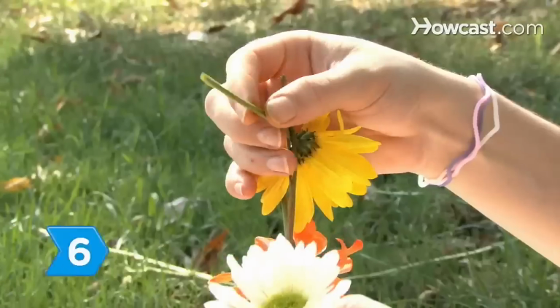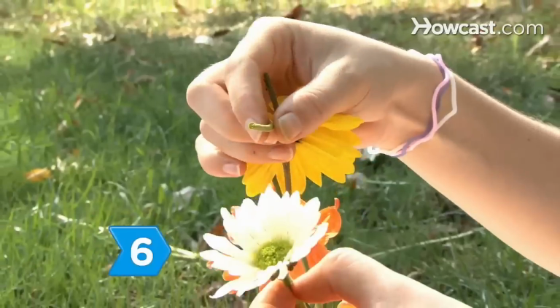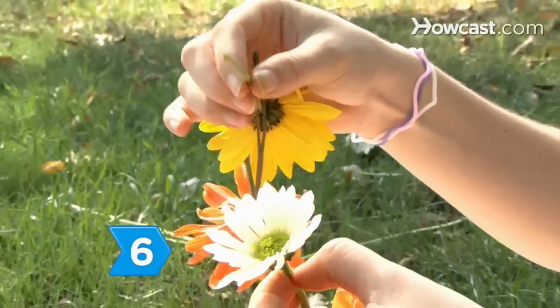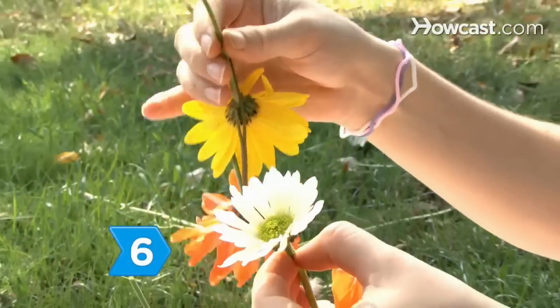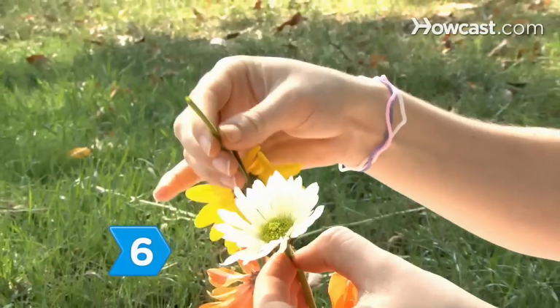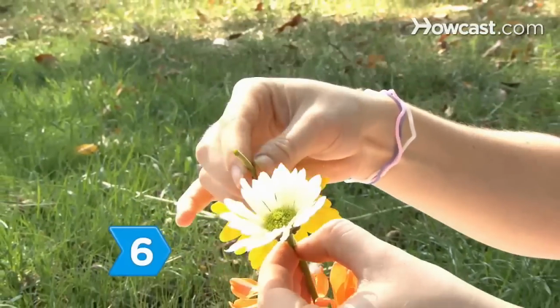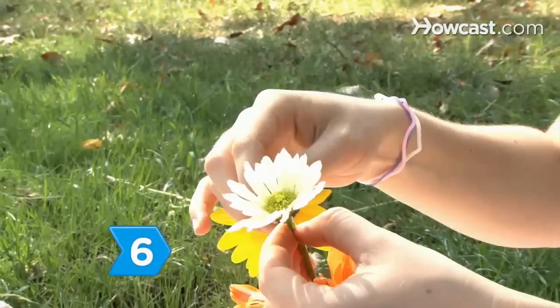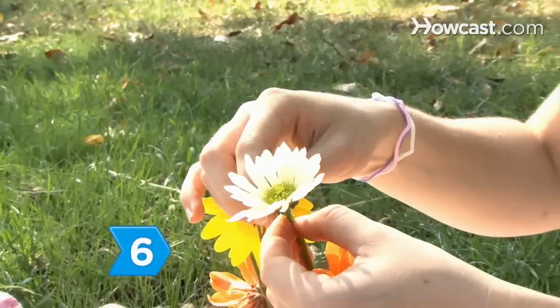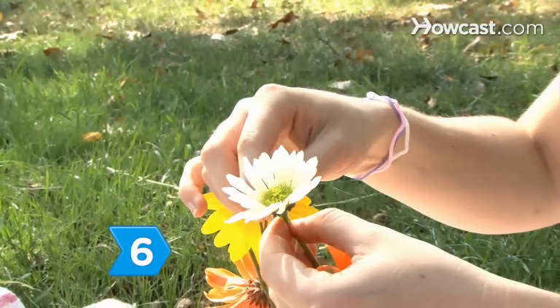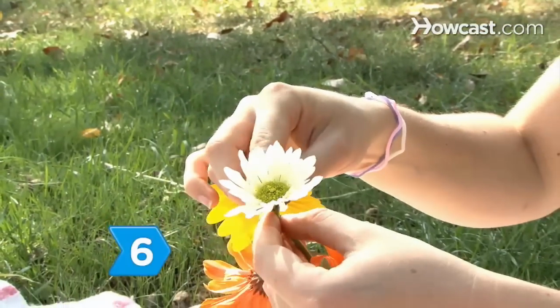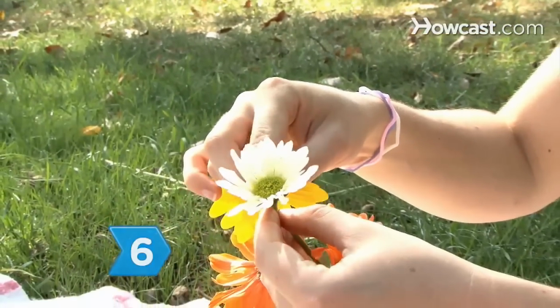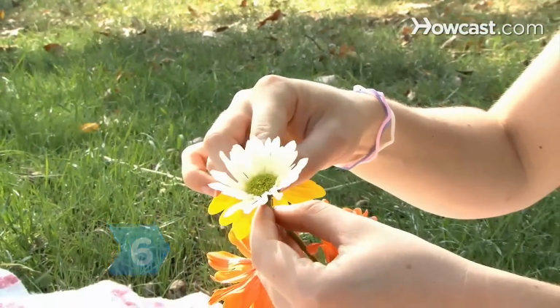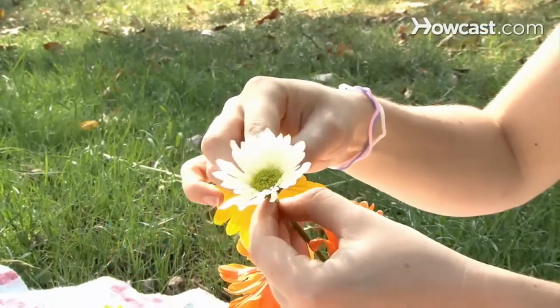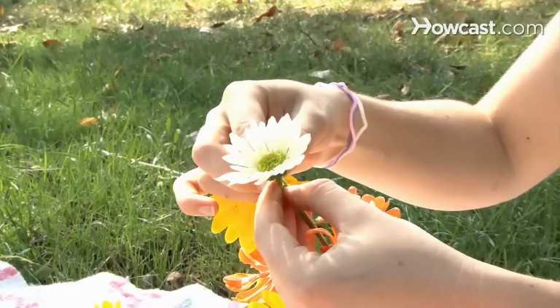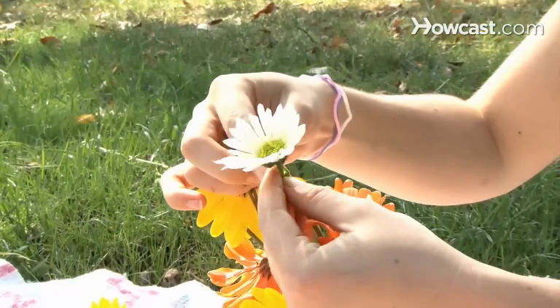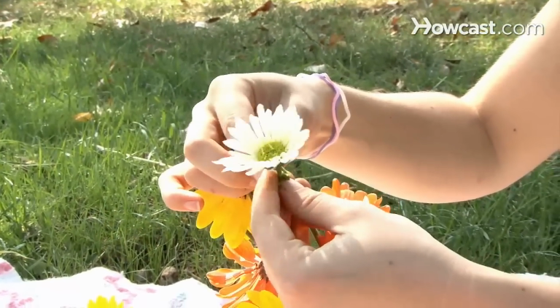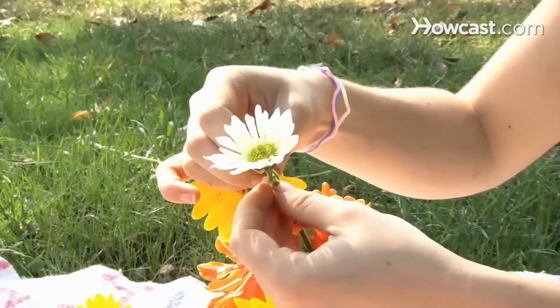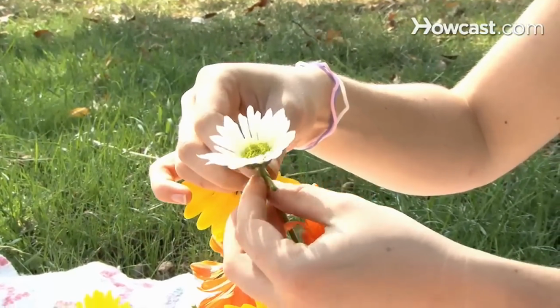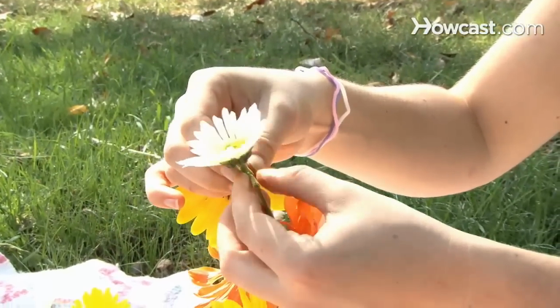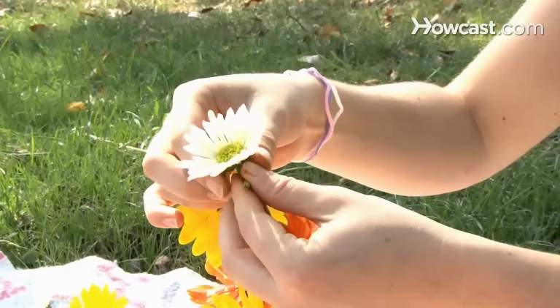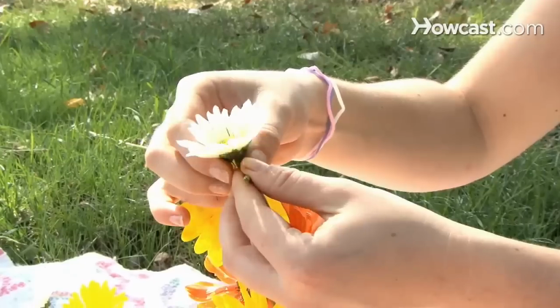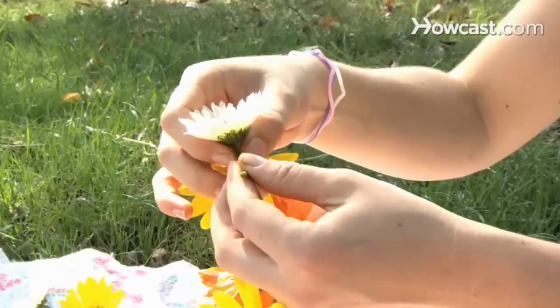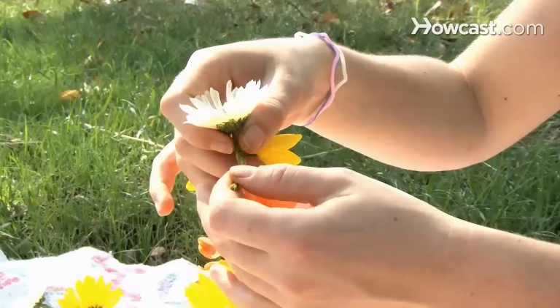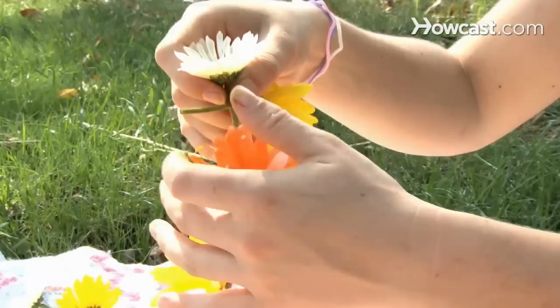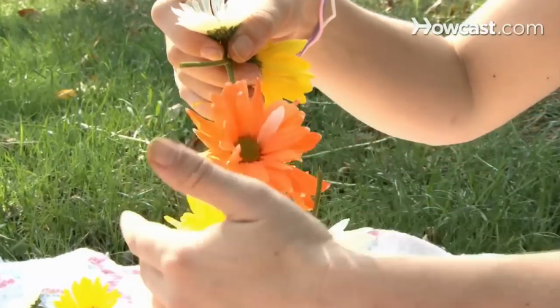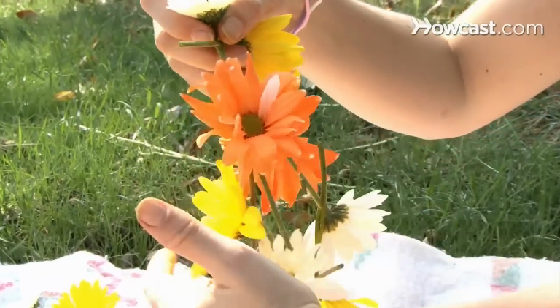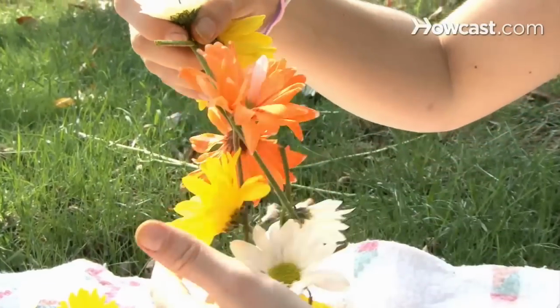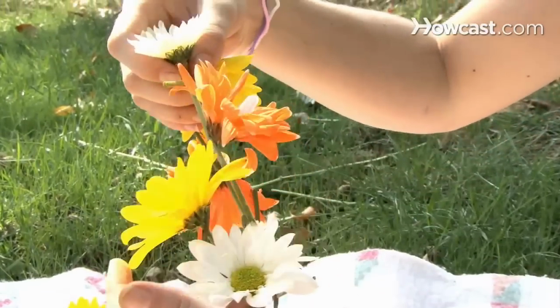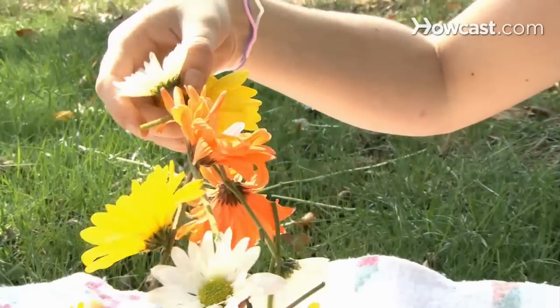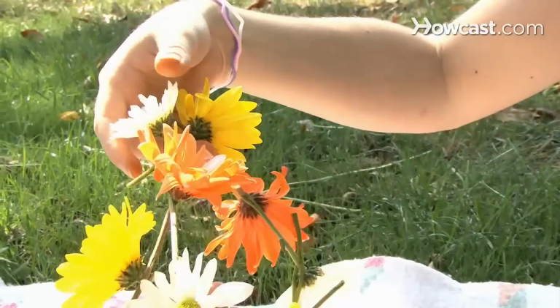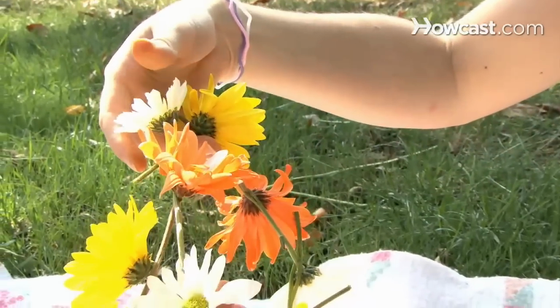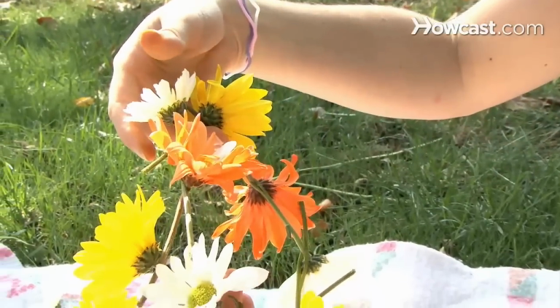Step 6. Finish the loop of daisies by making a second slit in the stem of the first flower and slipping the stem of the last flower through it.